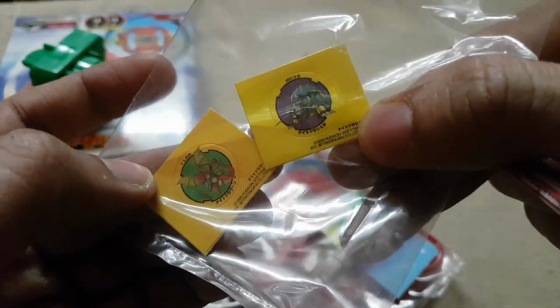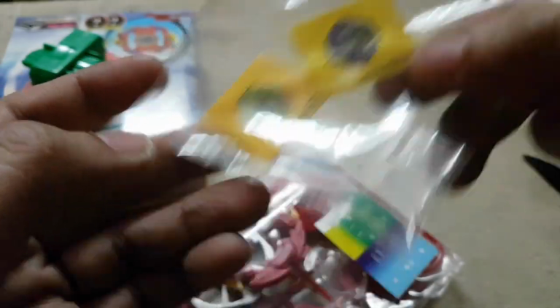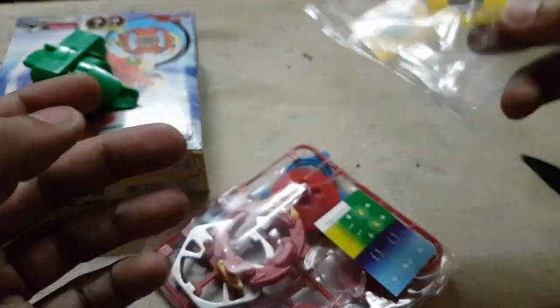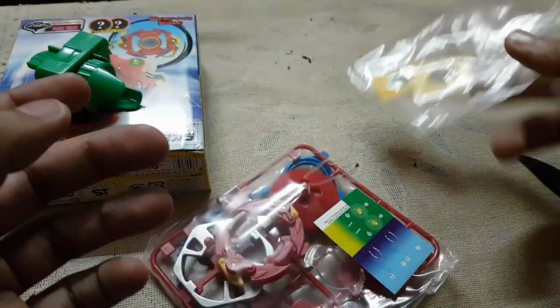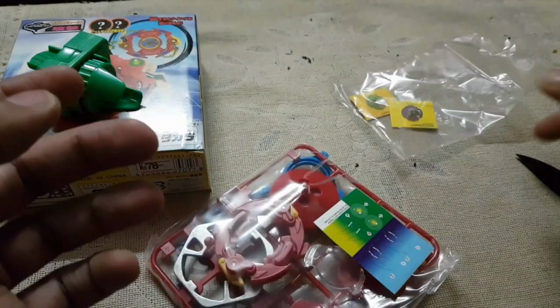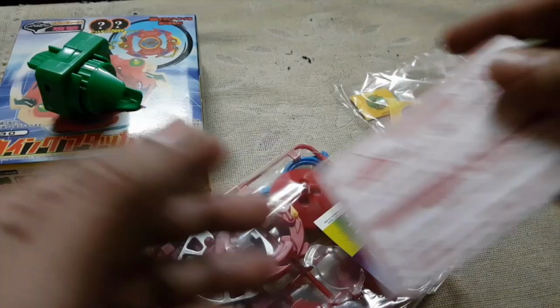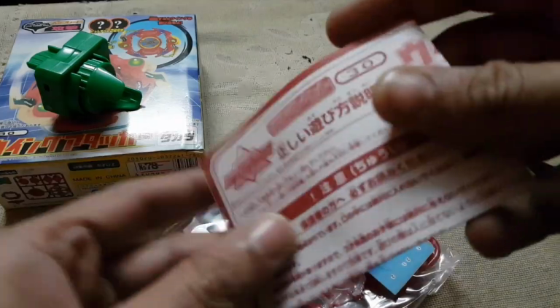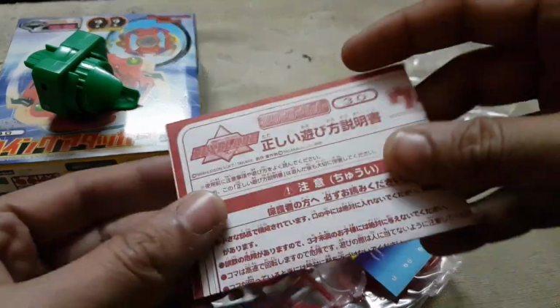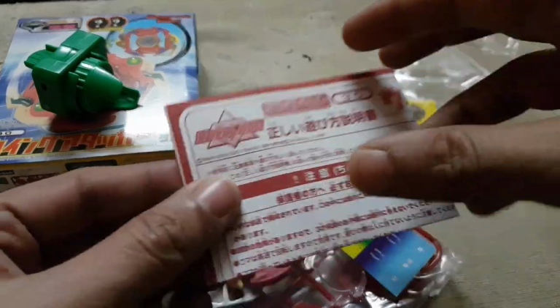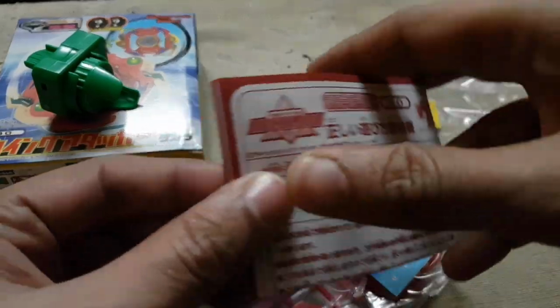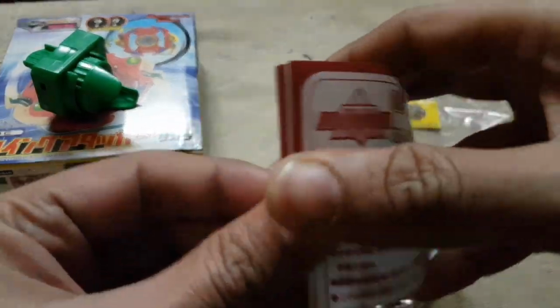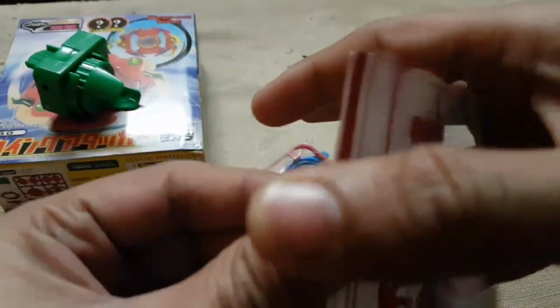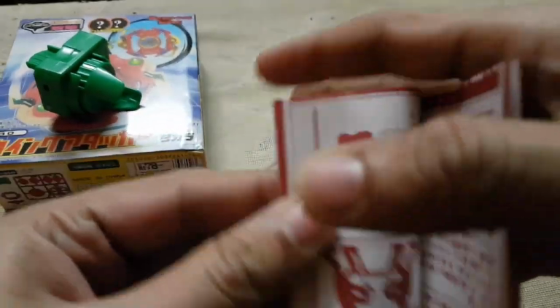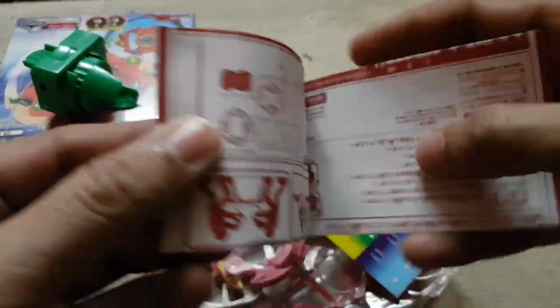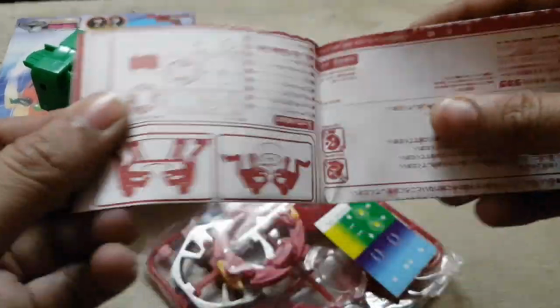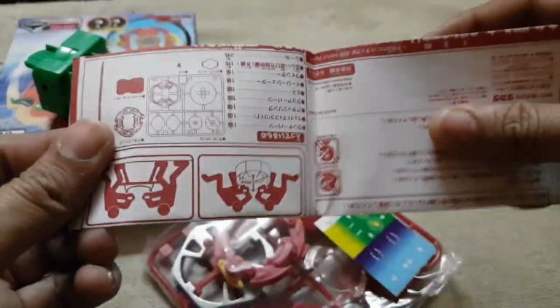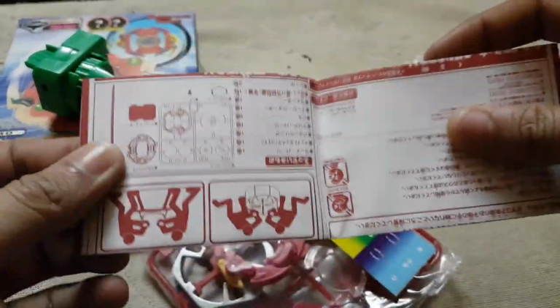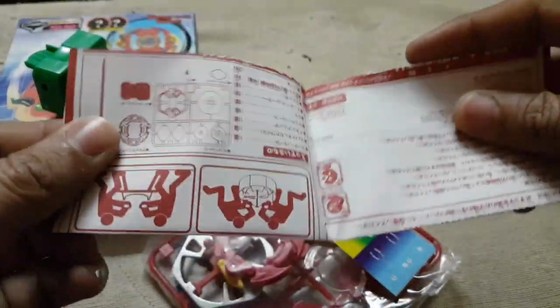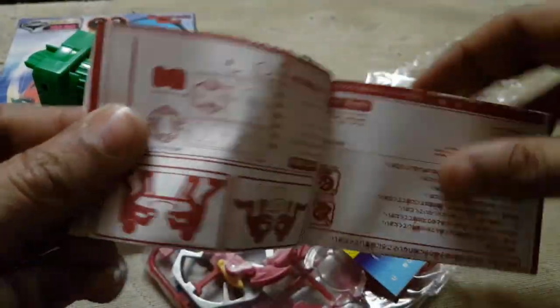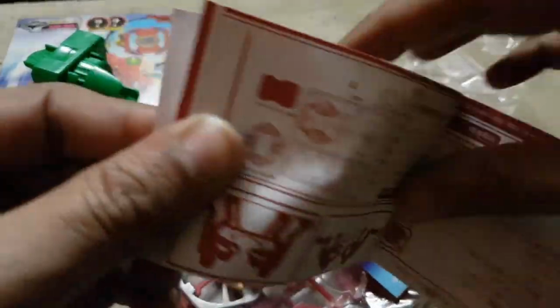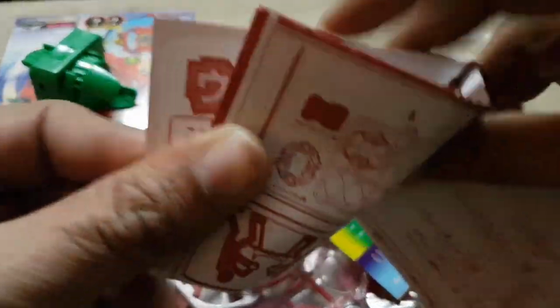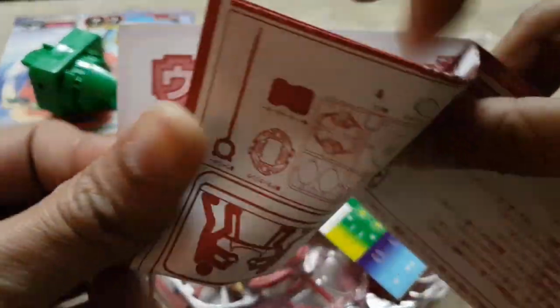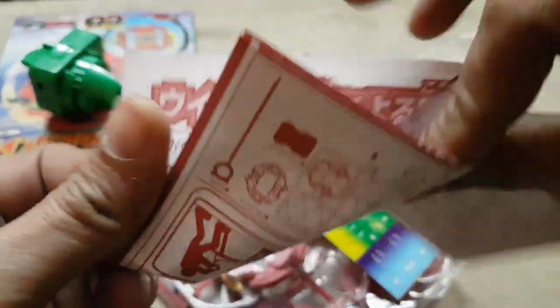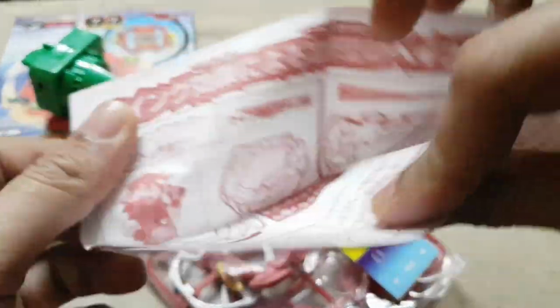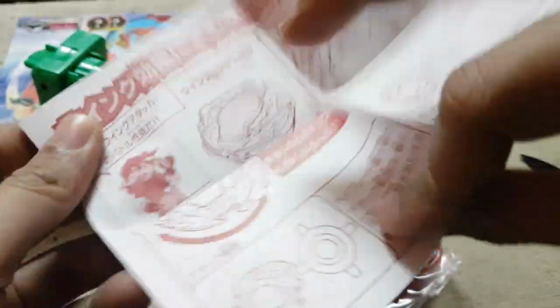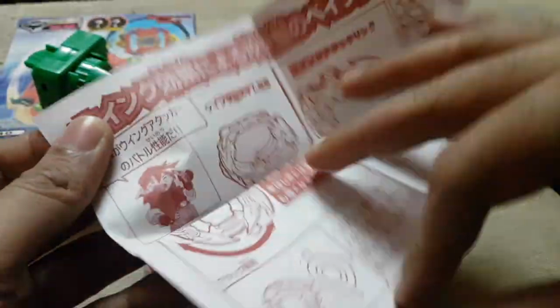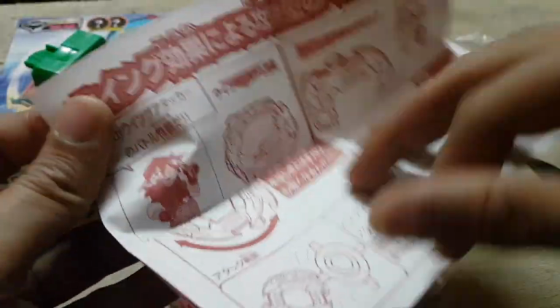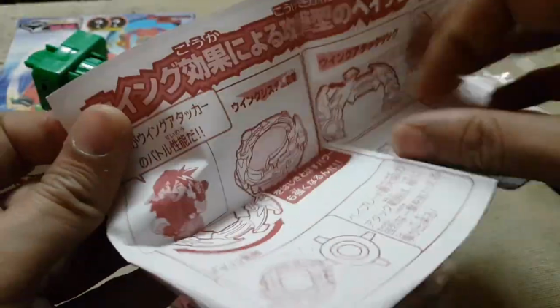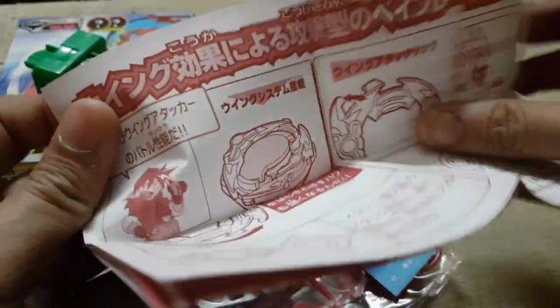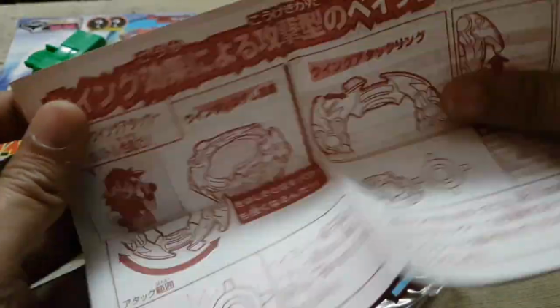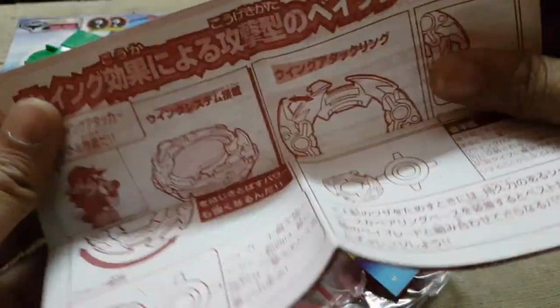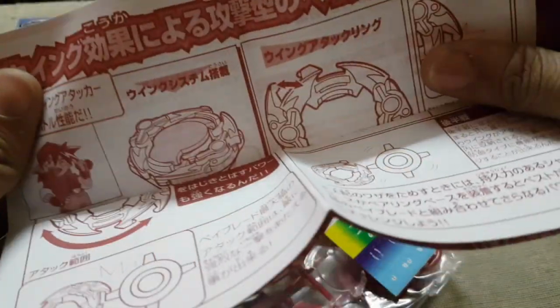We are also getting a clear bit chip with this — very nice. And here is the instruction booklet.